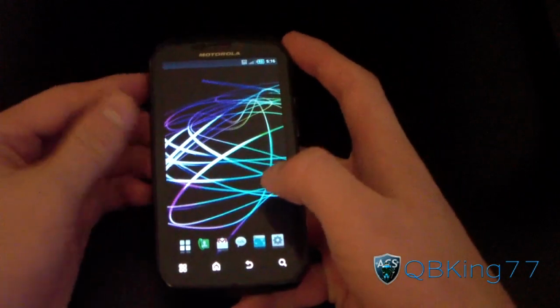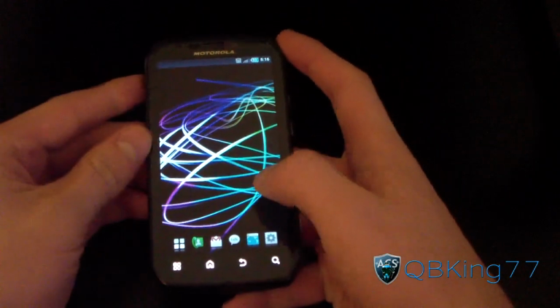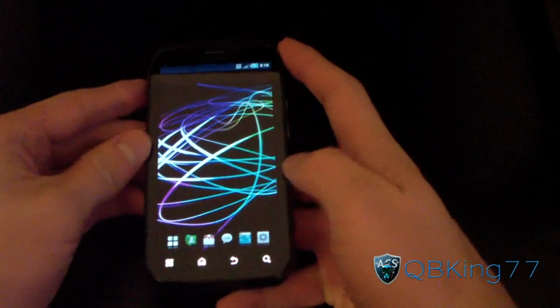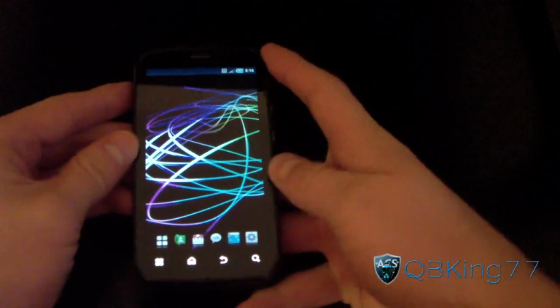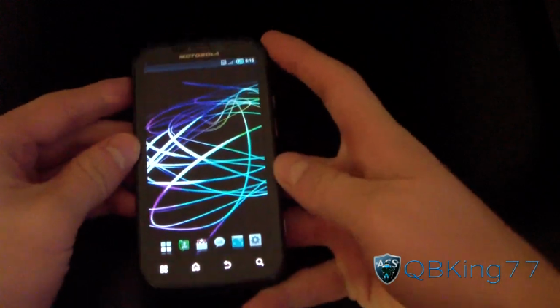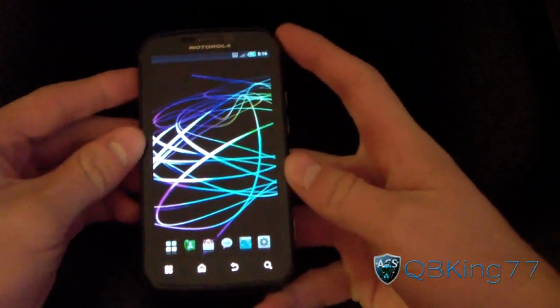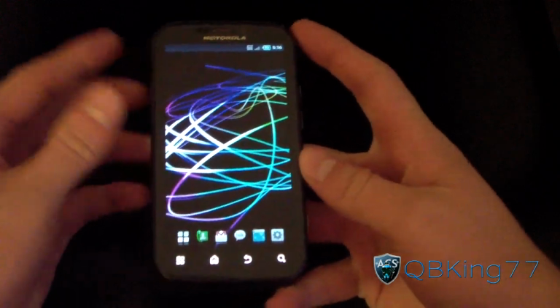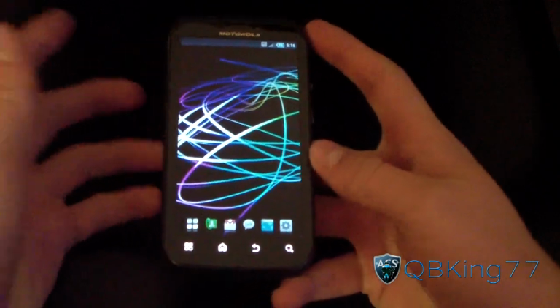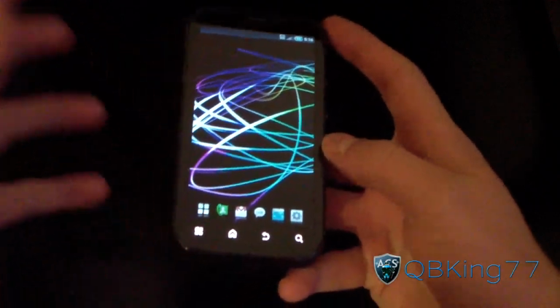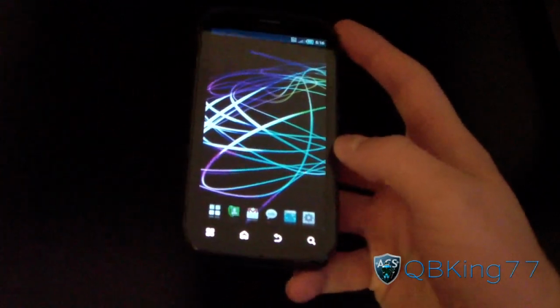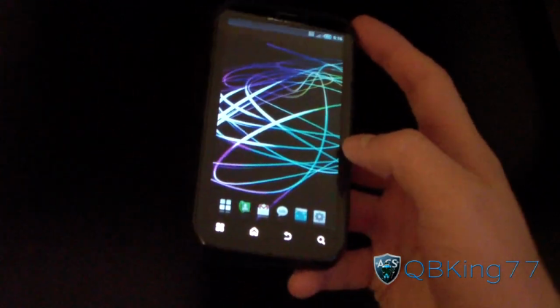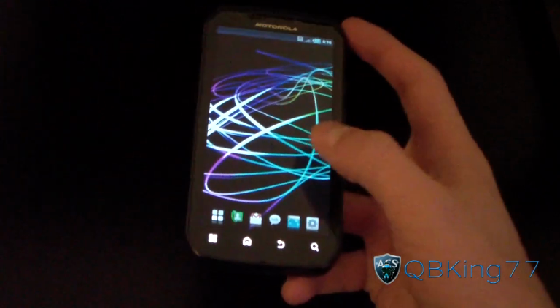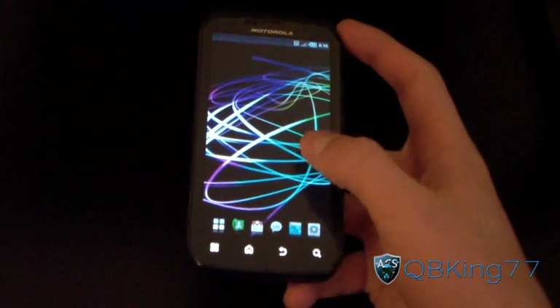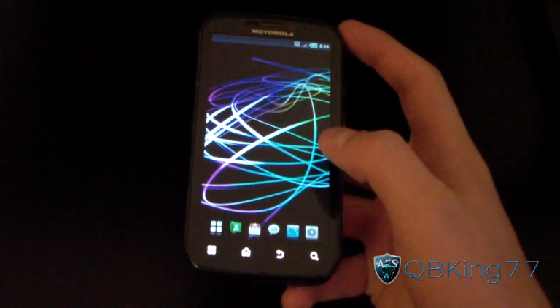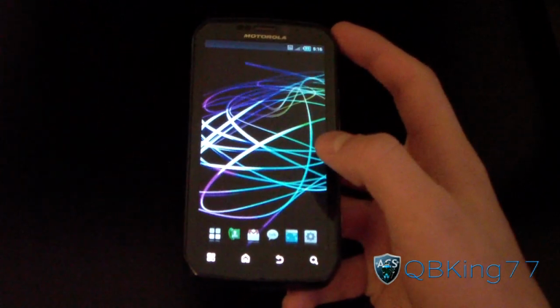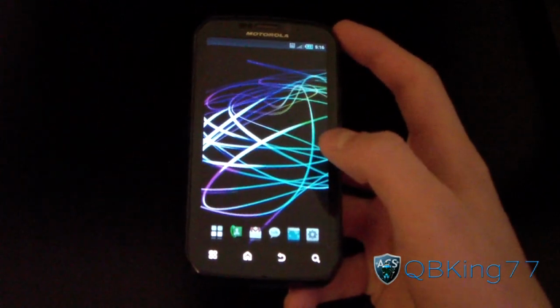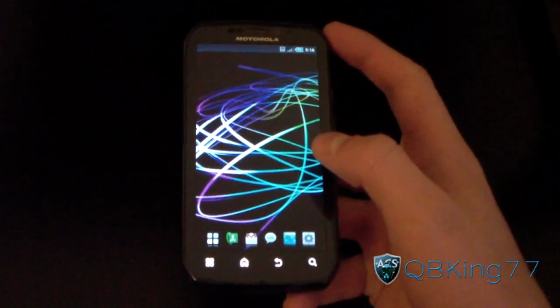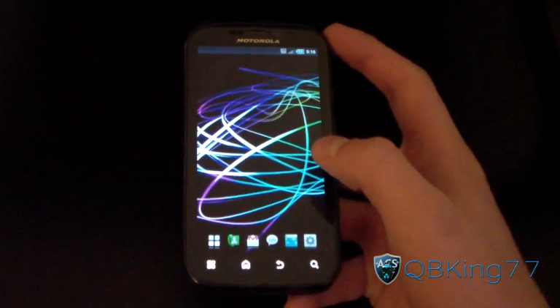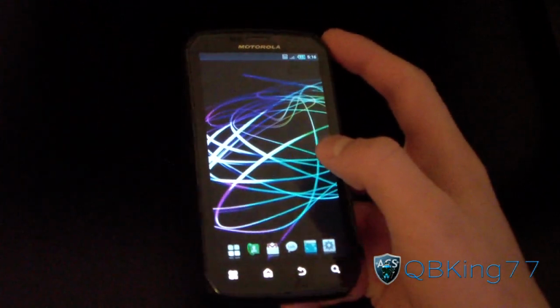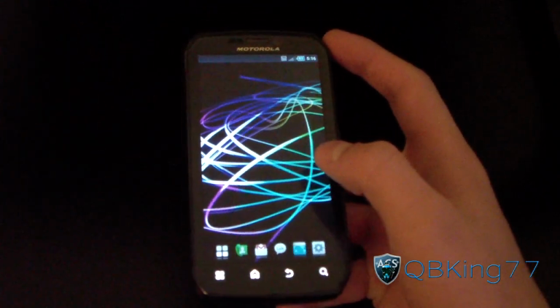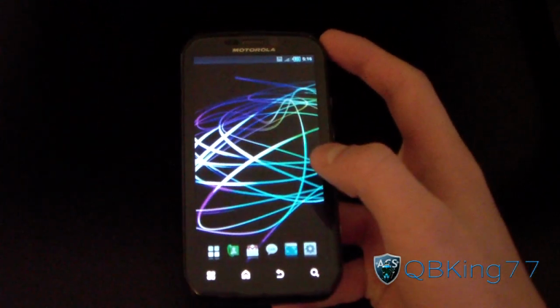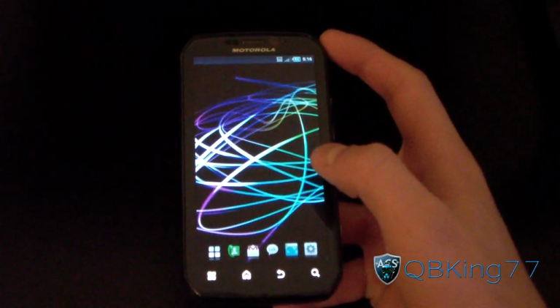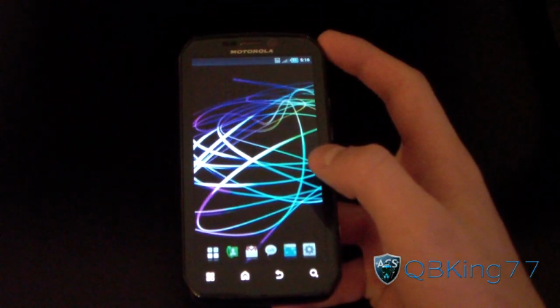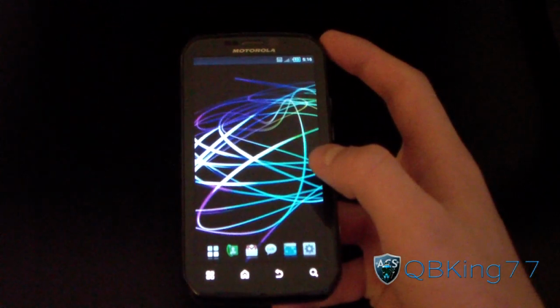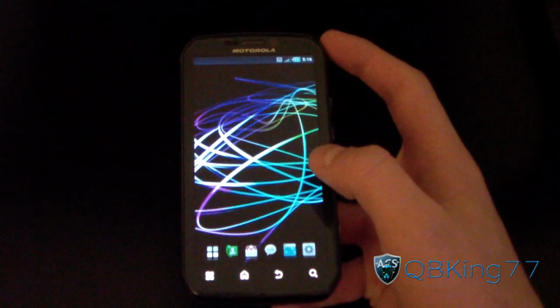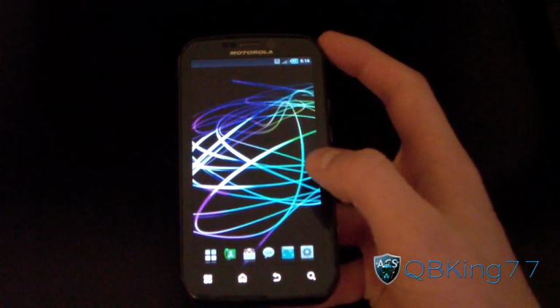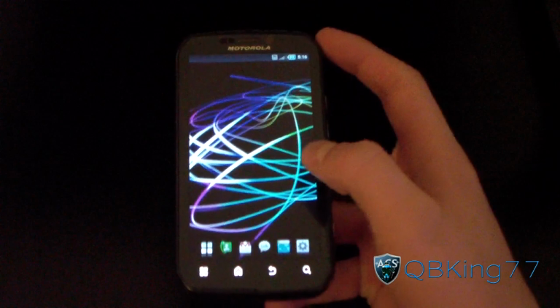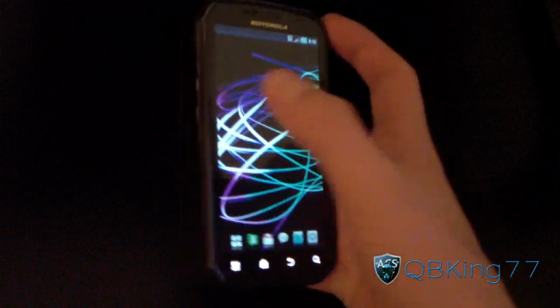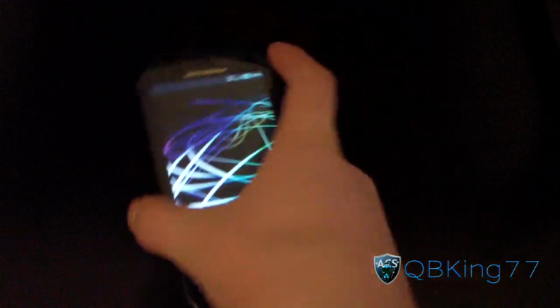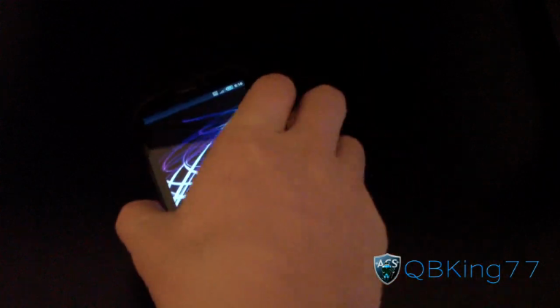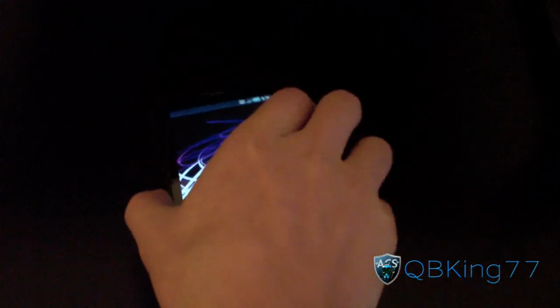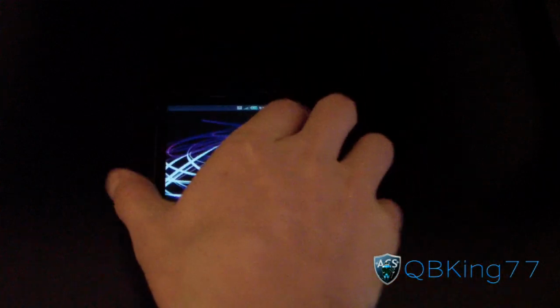A lot more is working now — everything is pretty much working now. You've got camera working now.